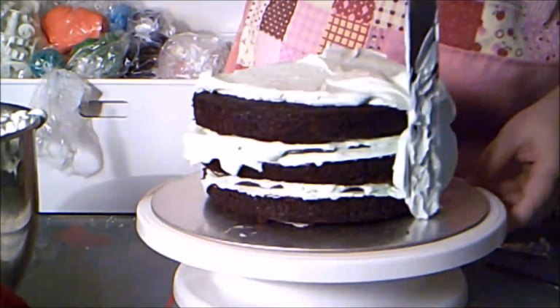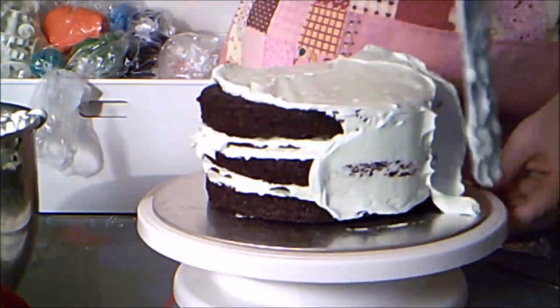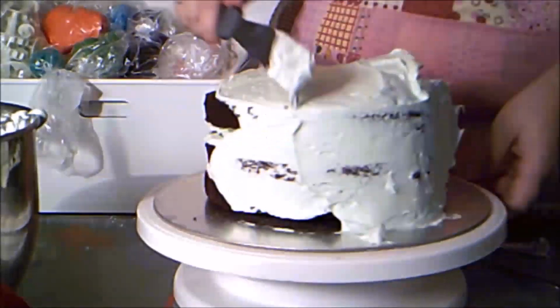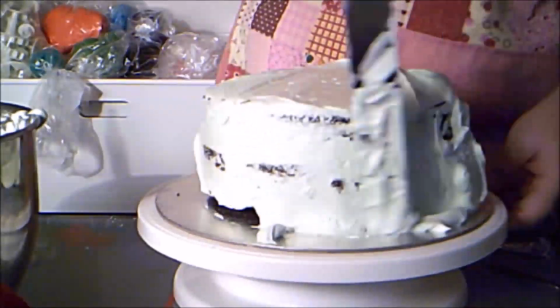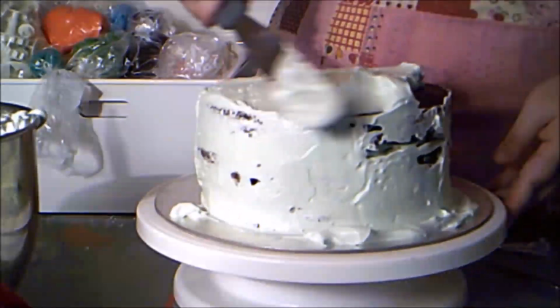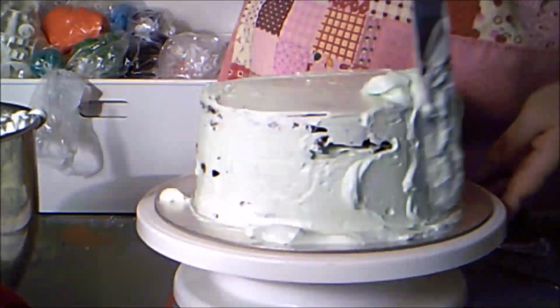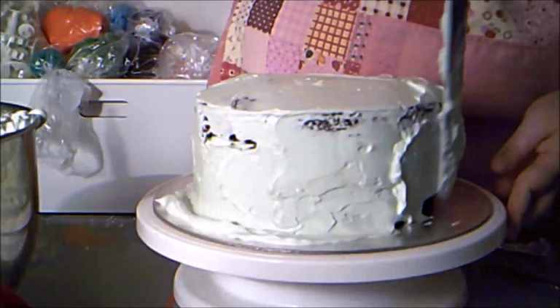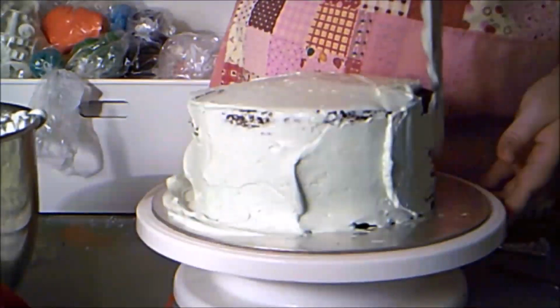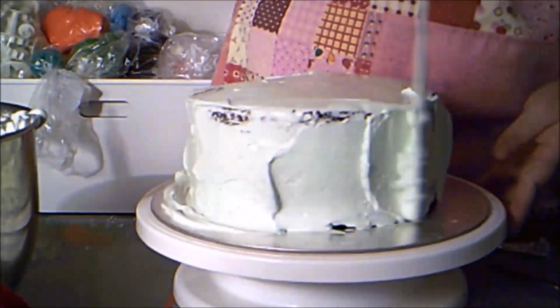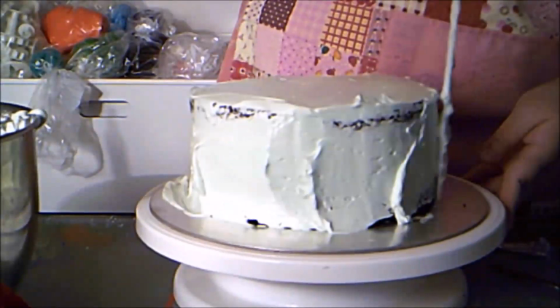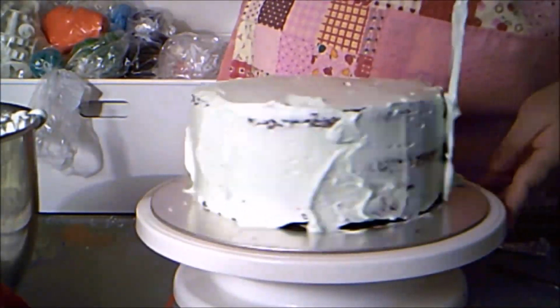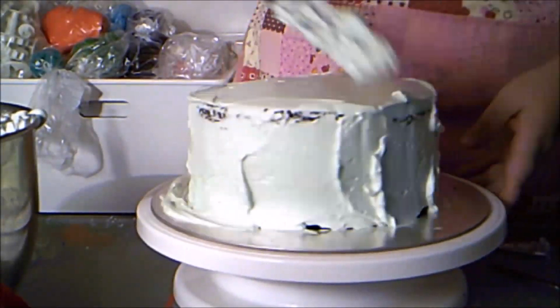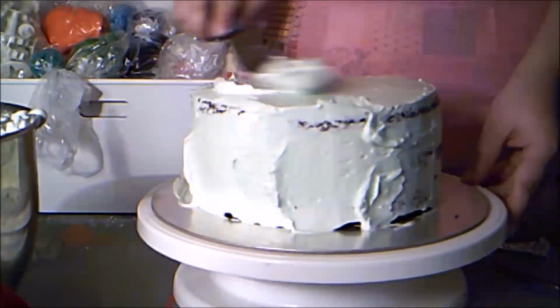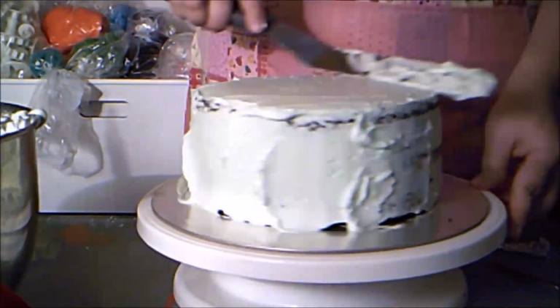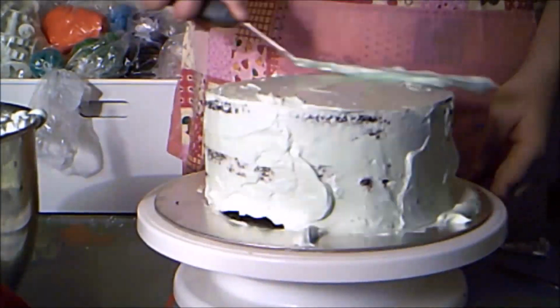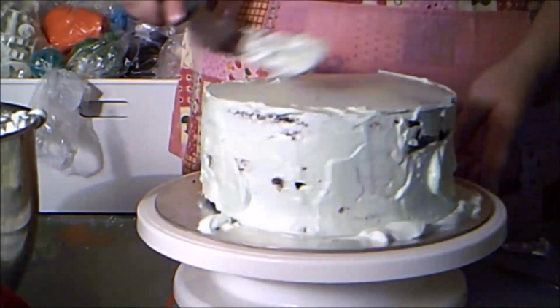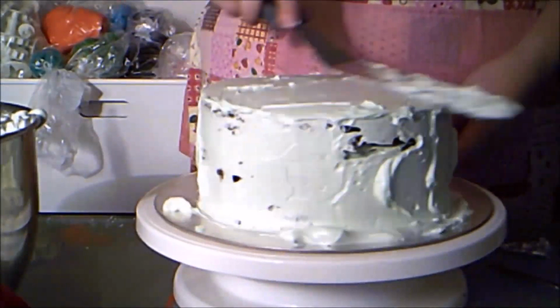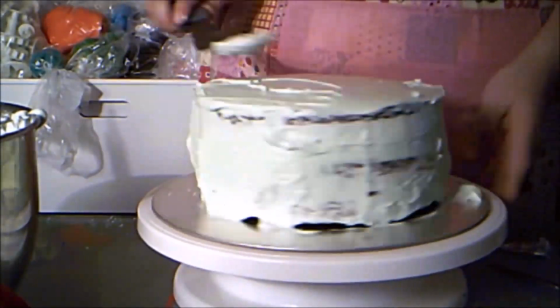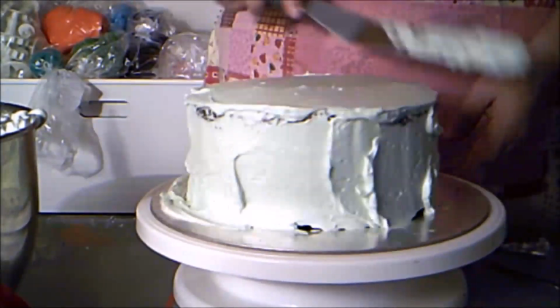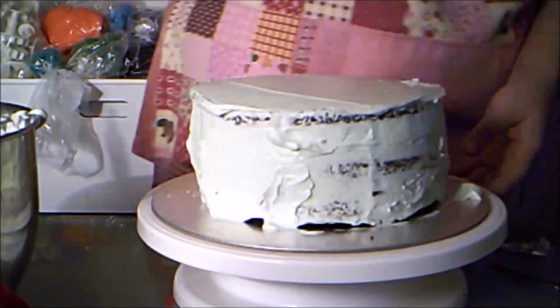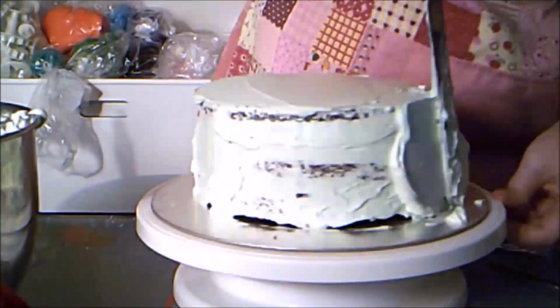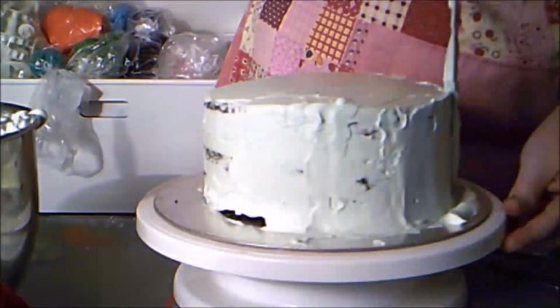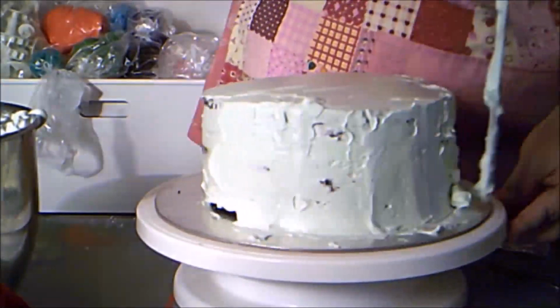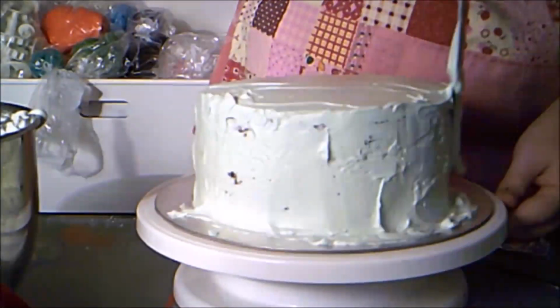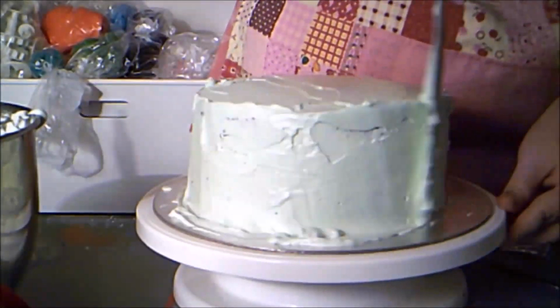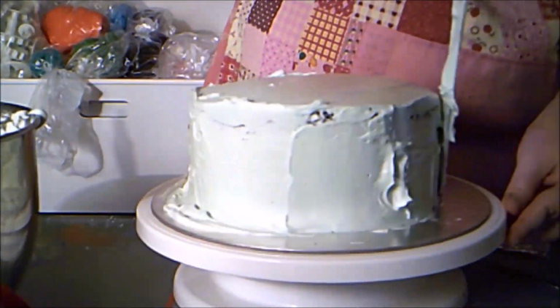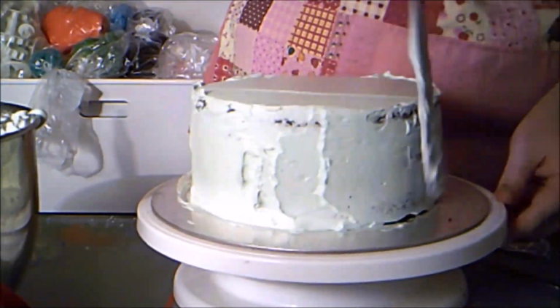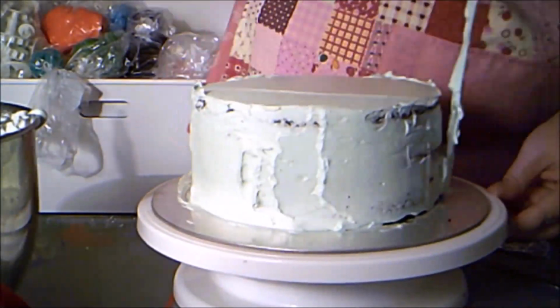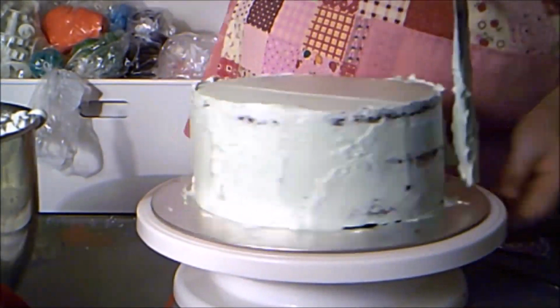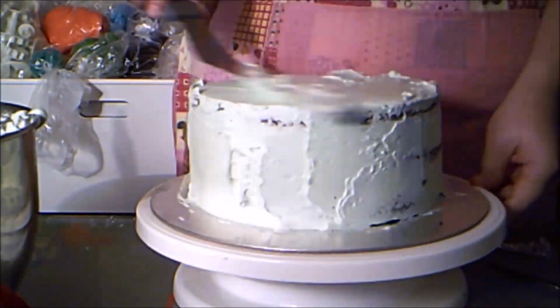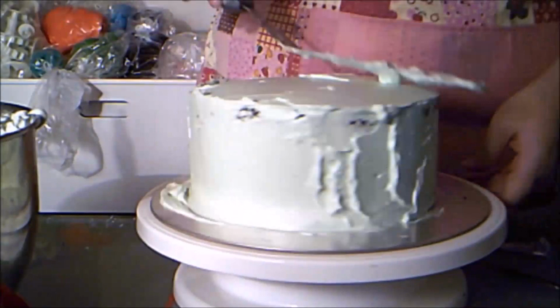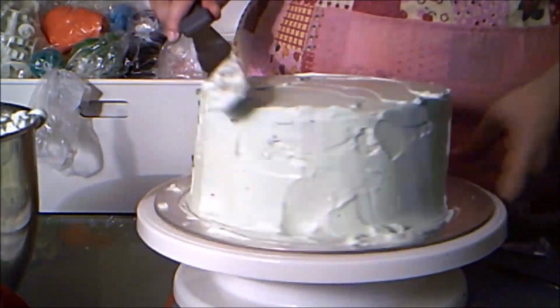Then I crumb coat the cake in peppermint buttercream and chill it in the fridge for half an hour to allow the buttercream to set.